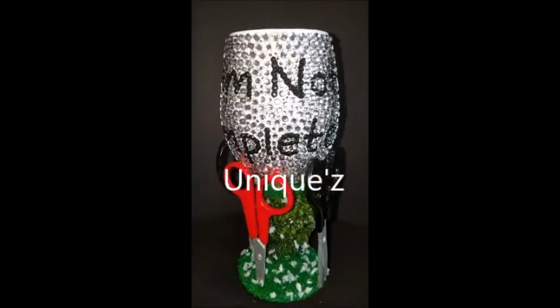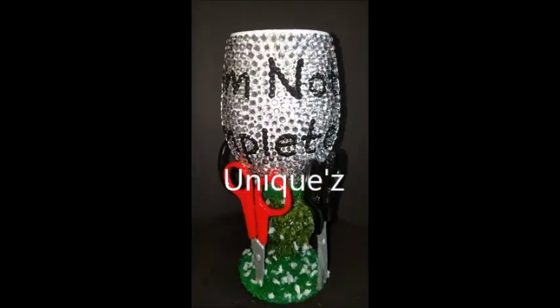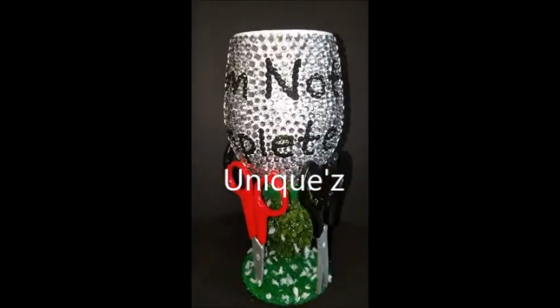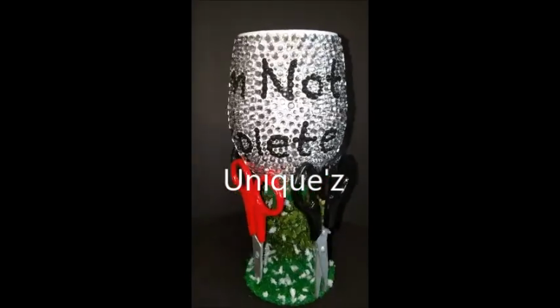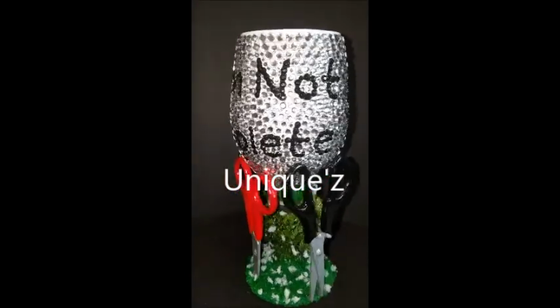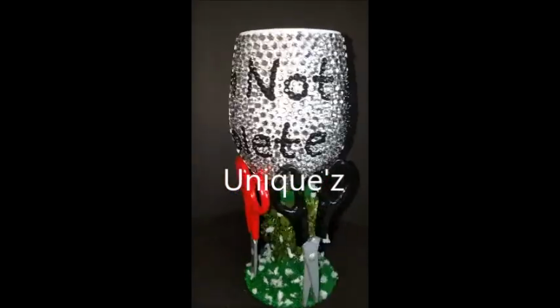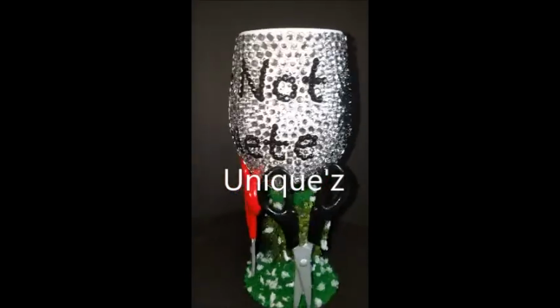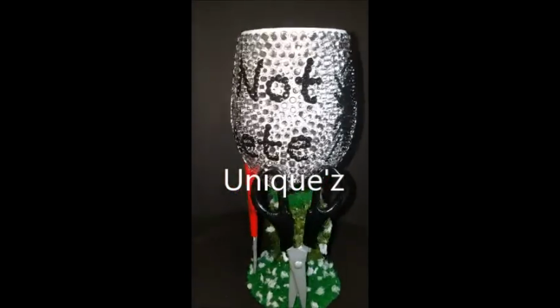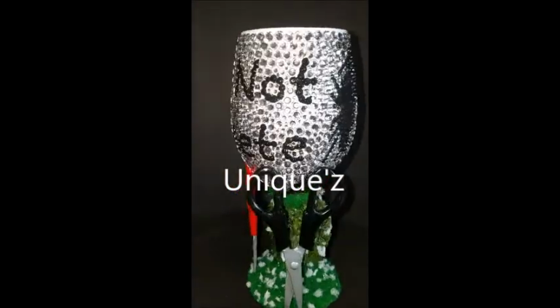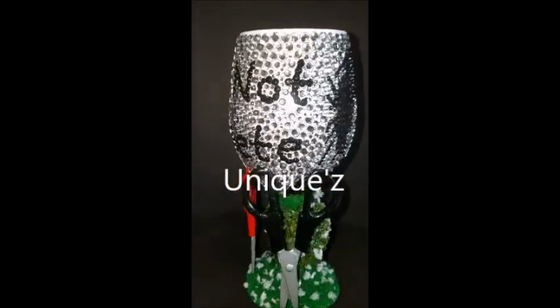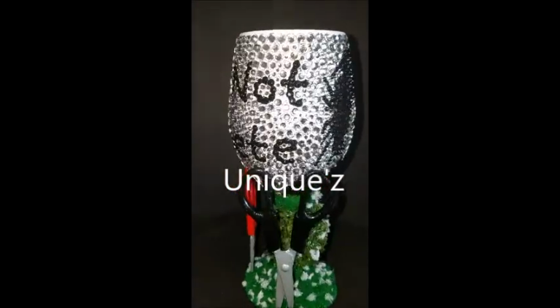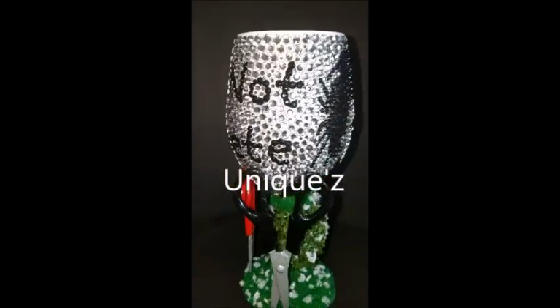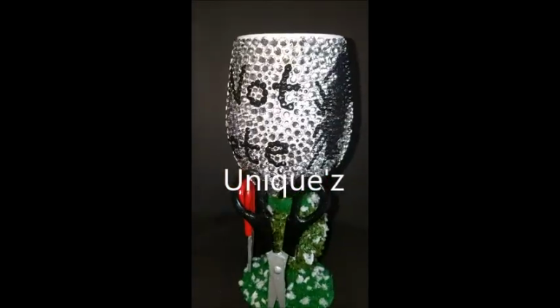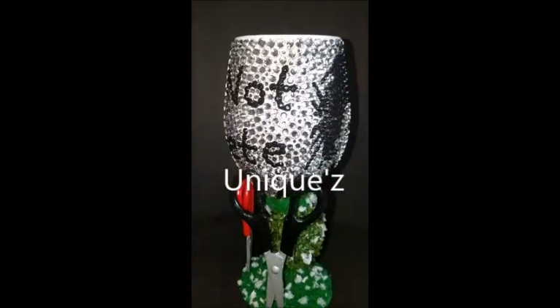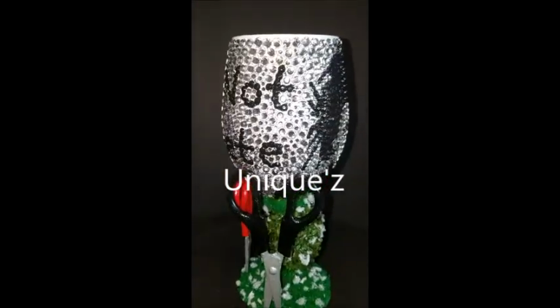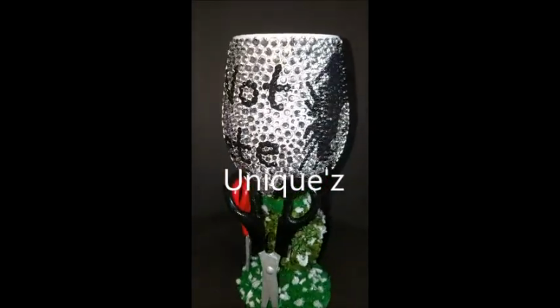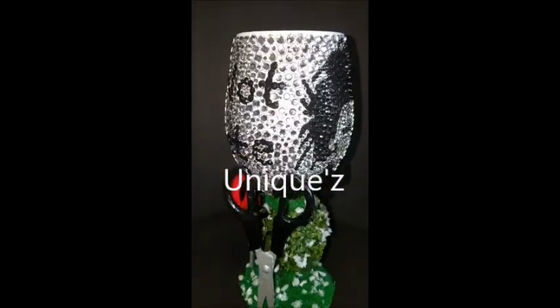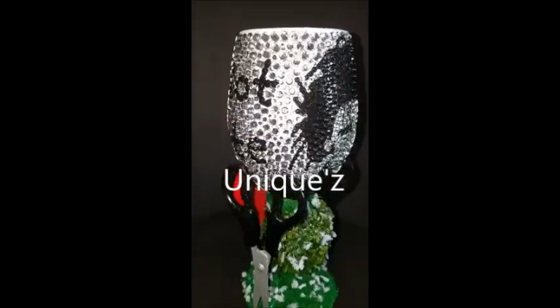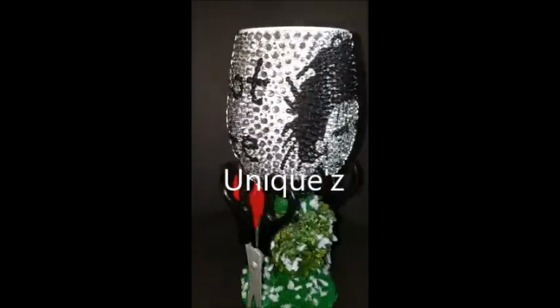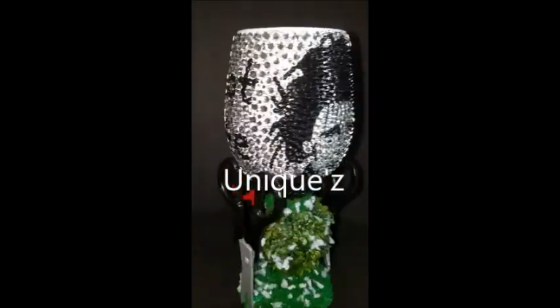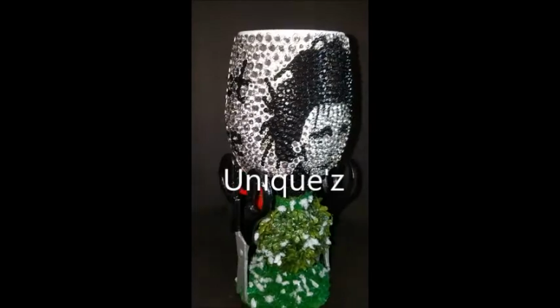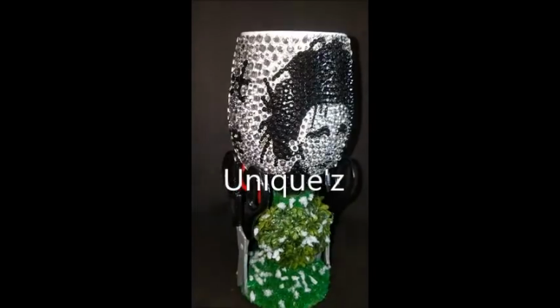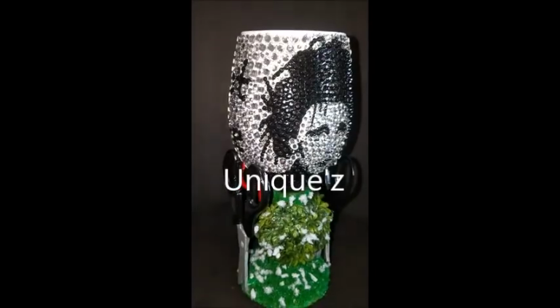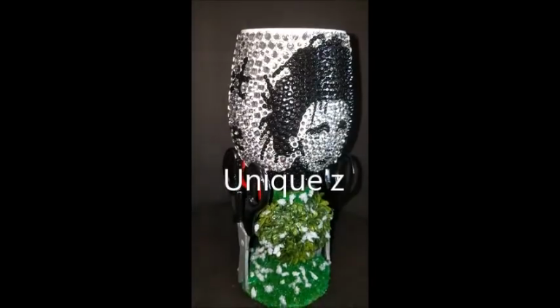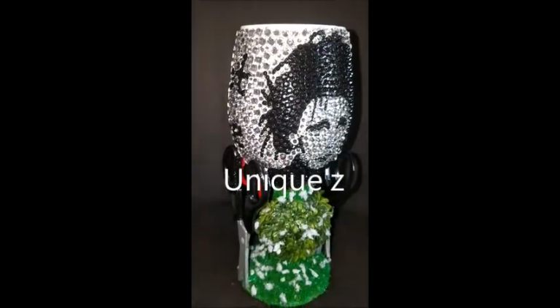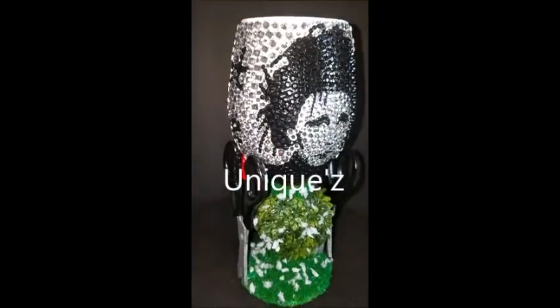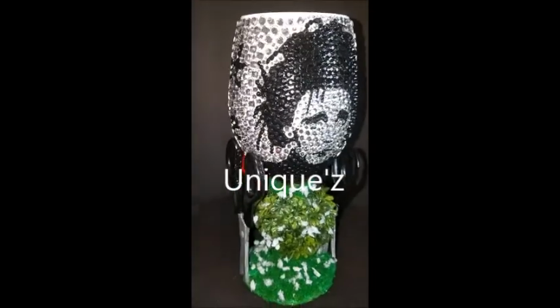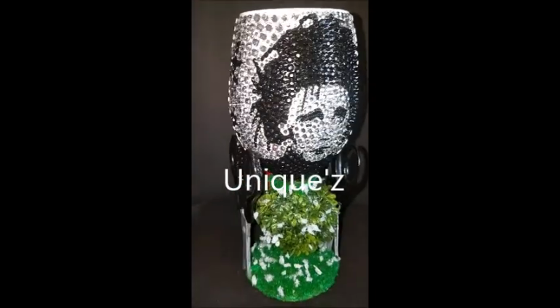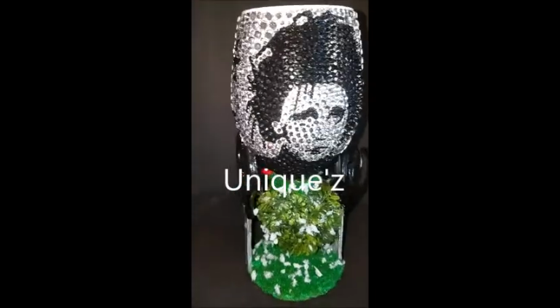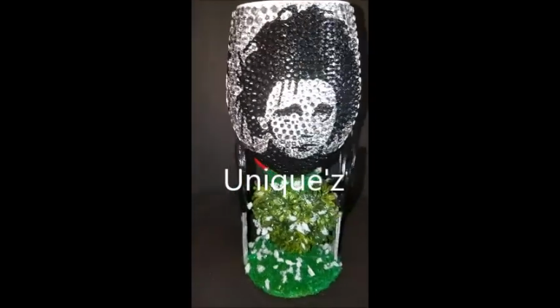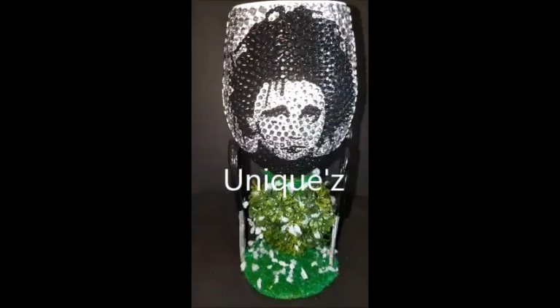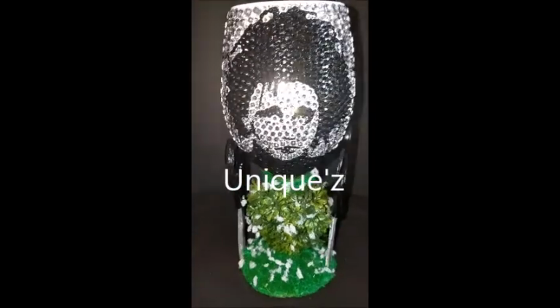So that's the back, this is the side, and this is back to the front.